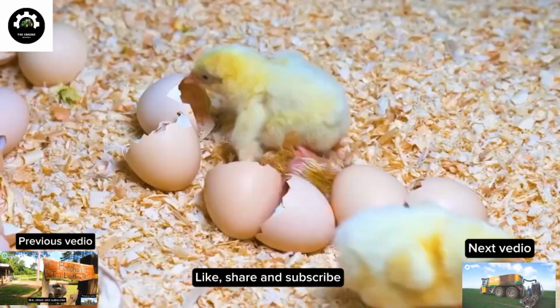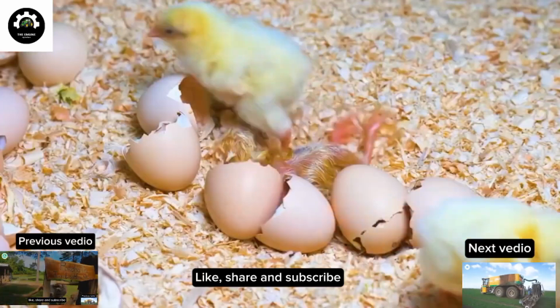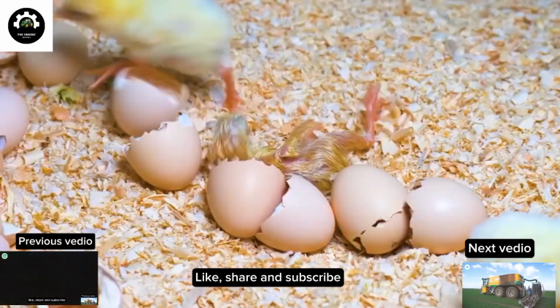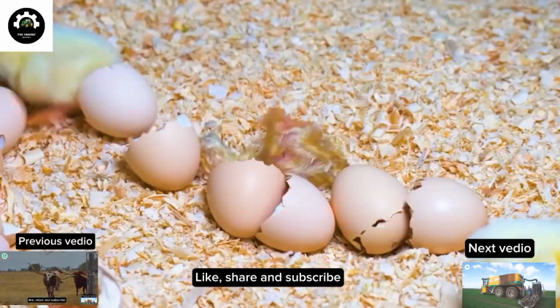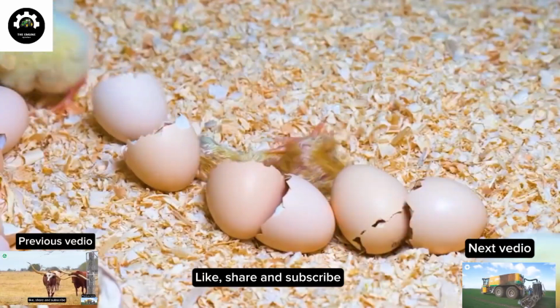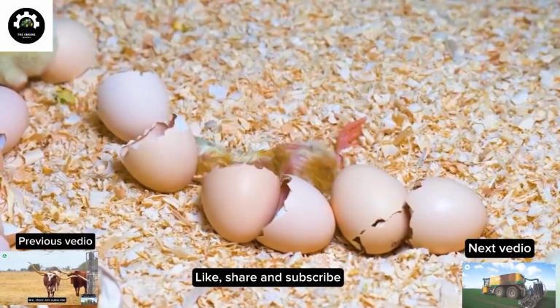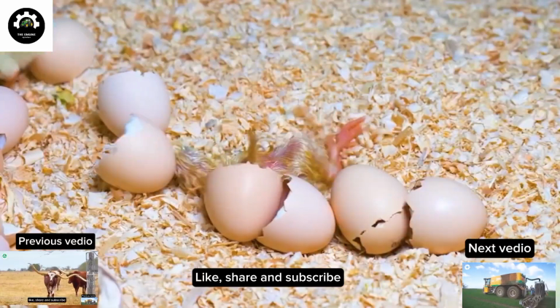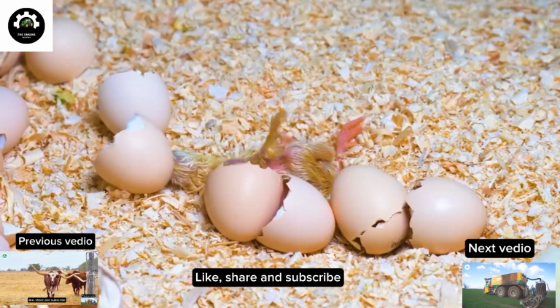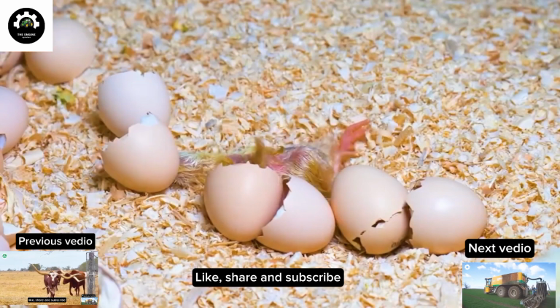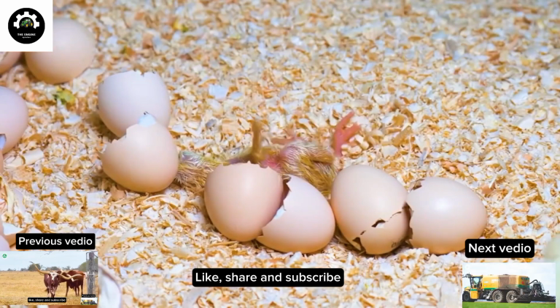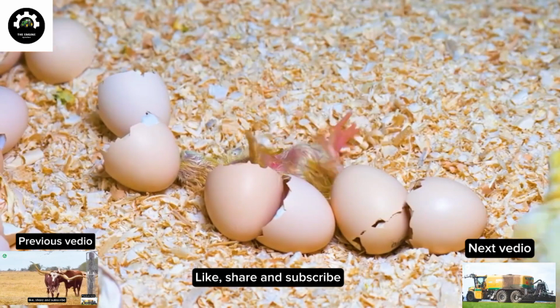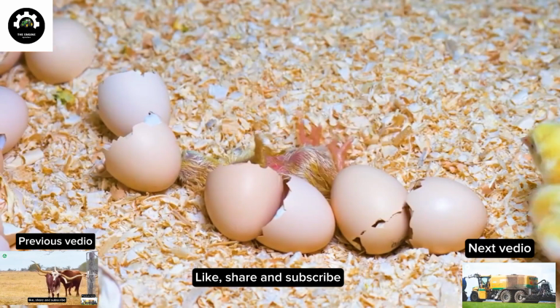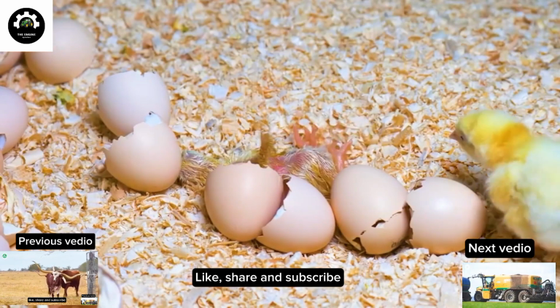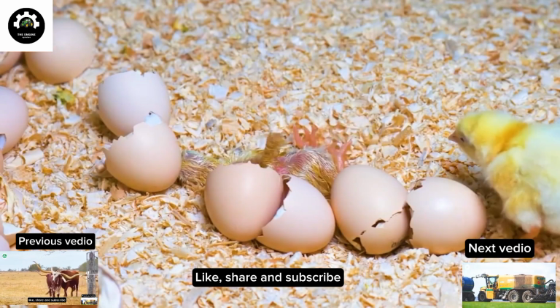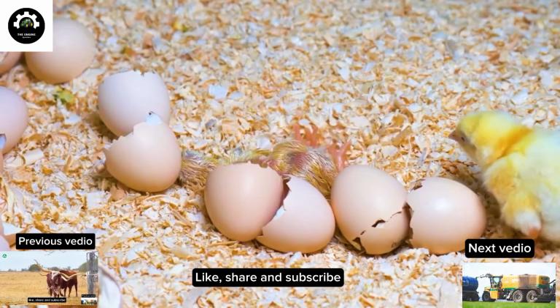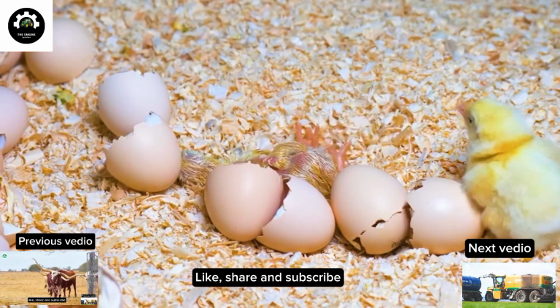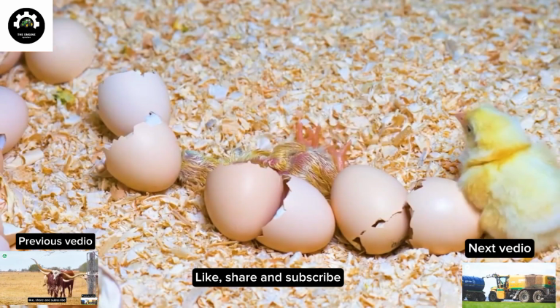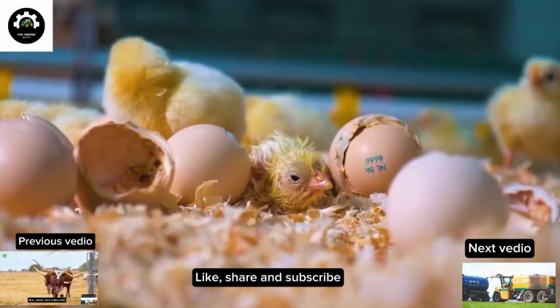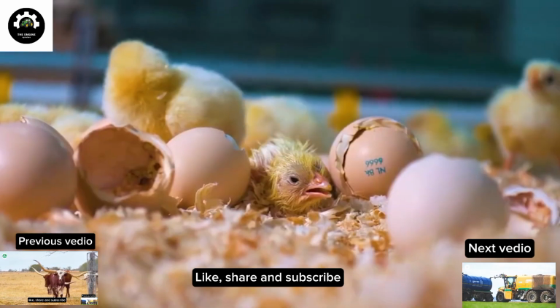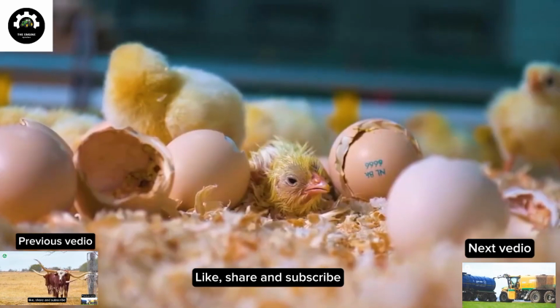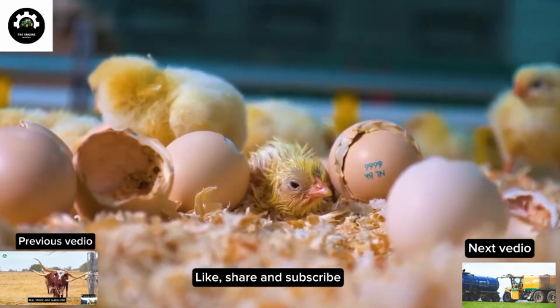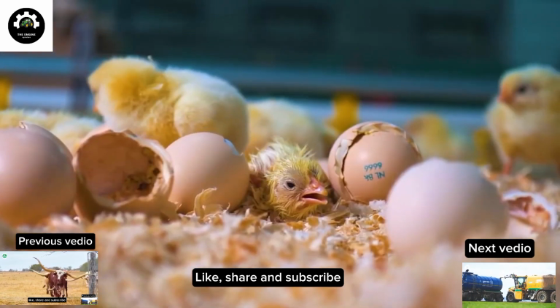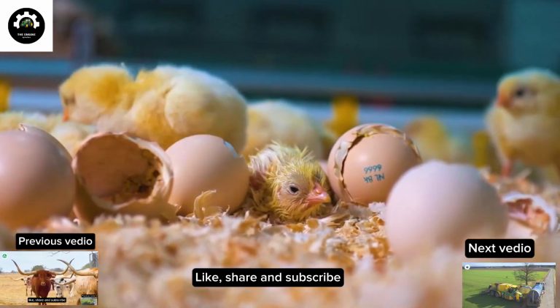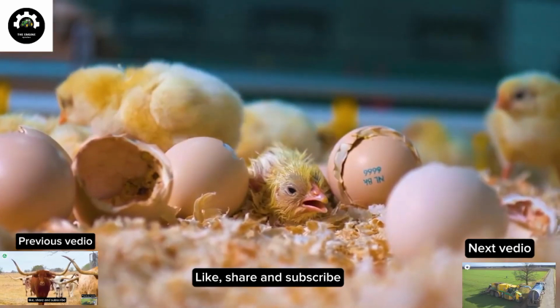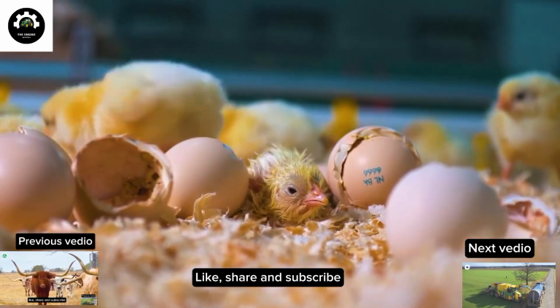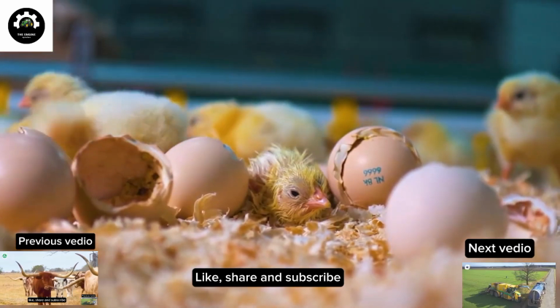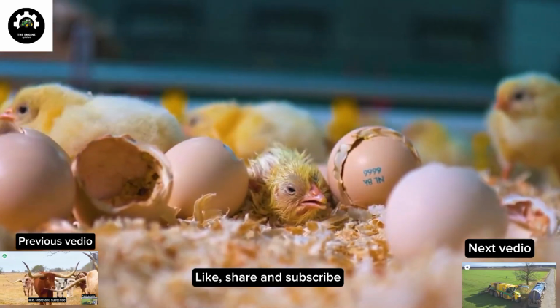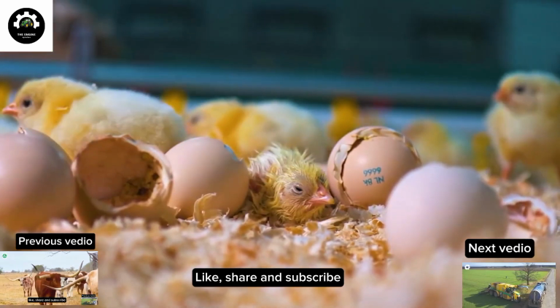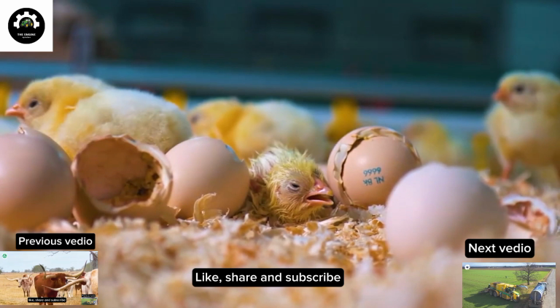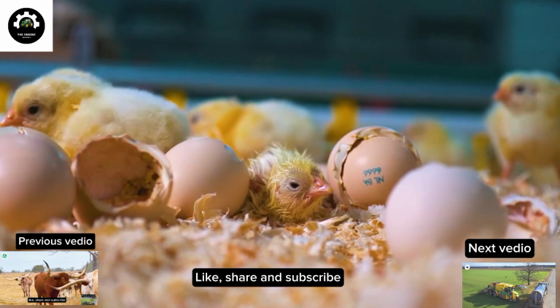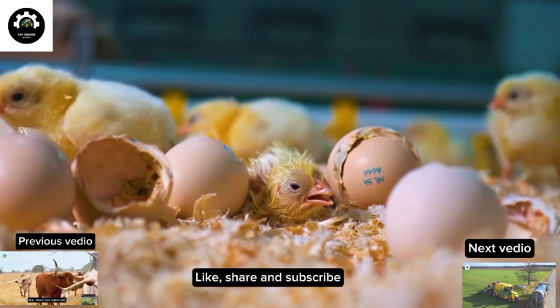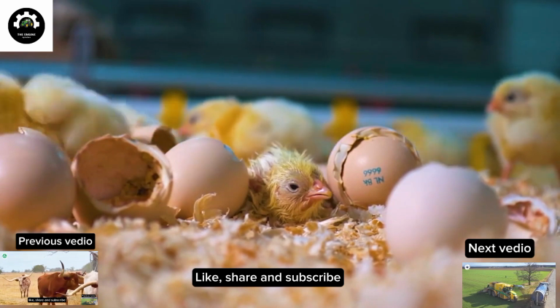For farmers, this is an innovative, noteworthy and exciting solution for raising high-quality and responsible broiler chickens.